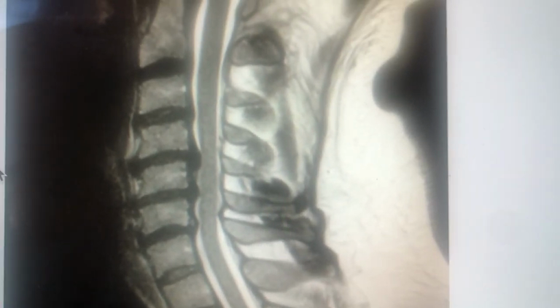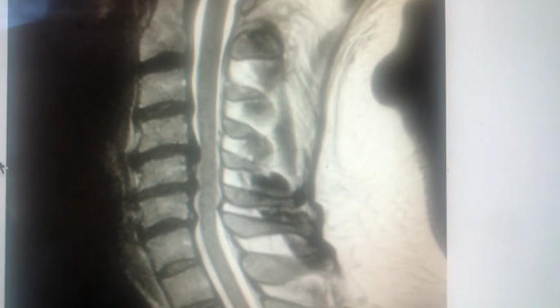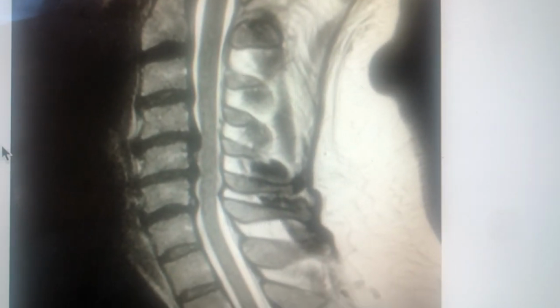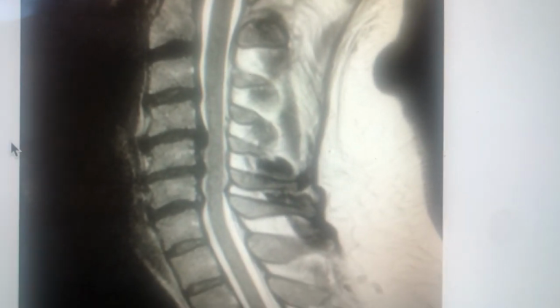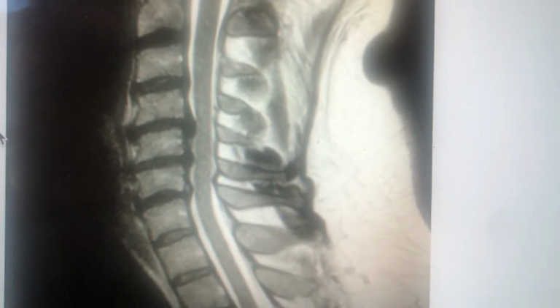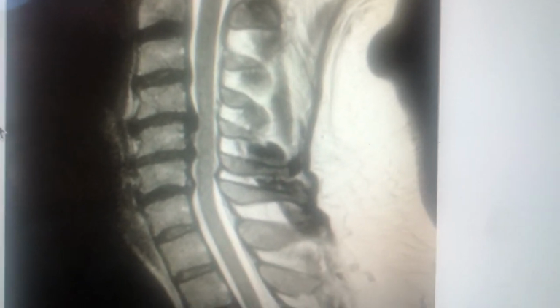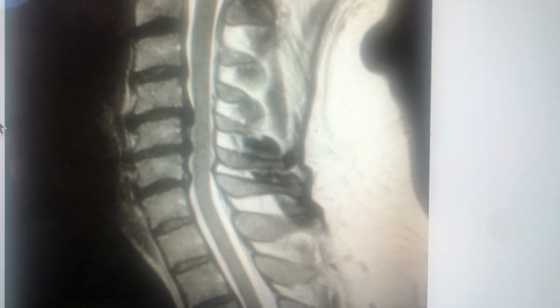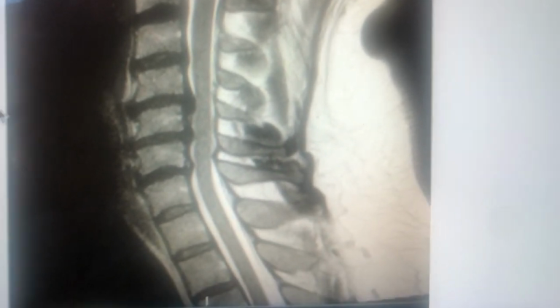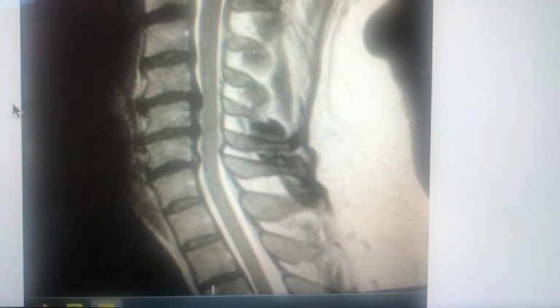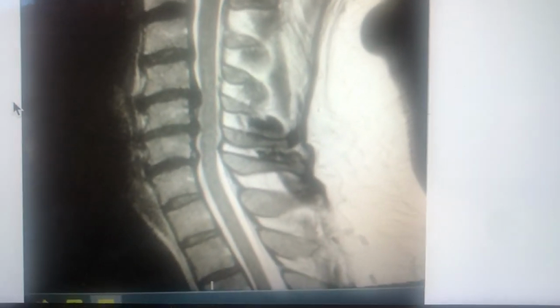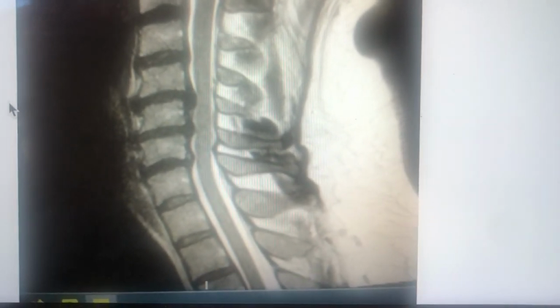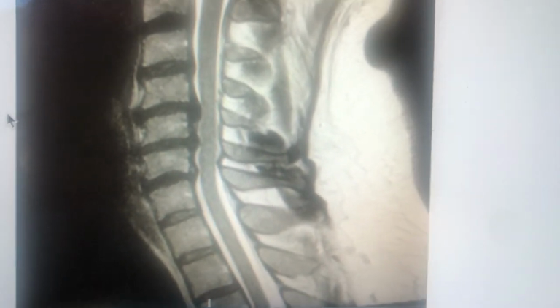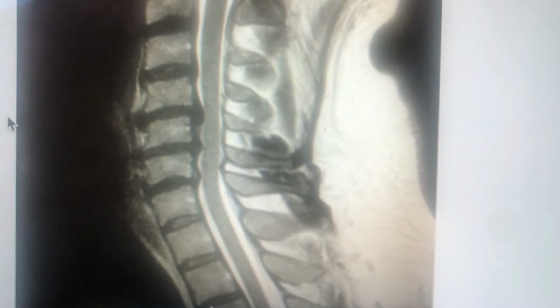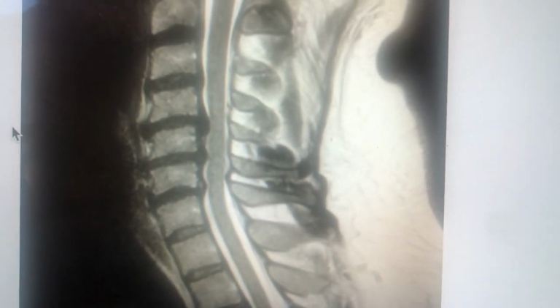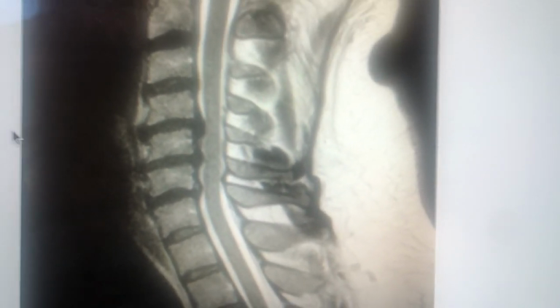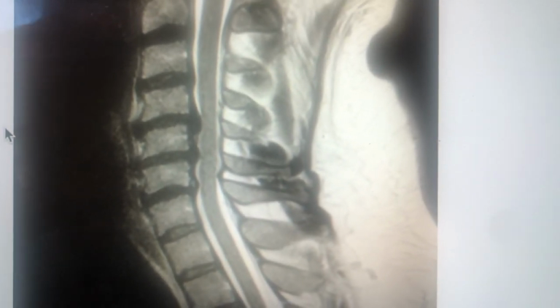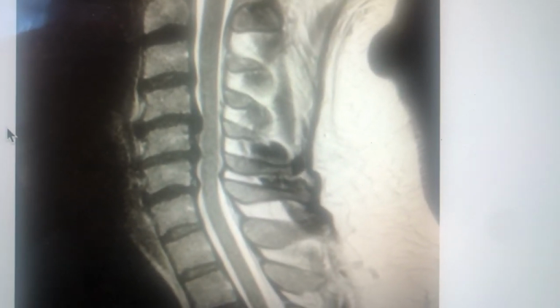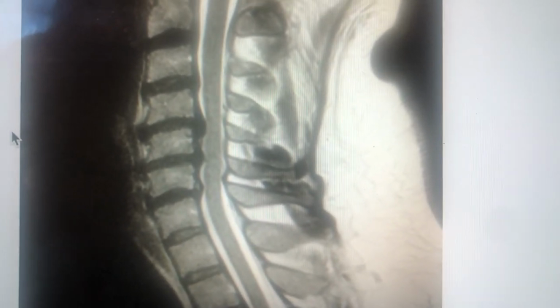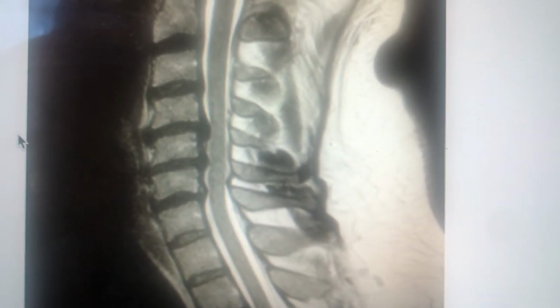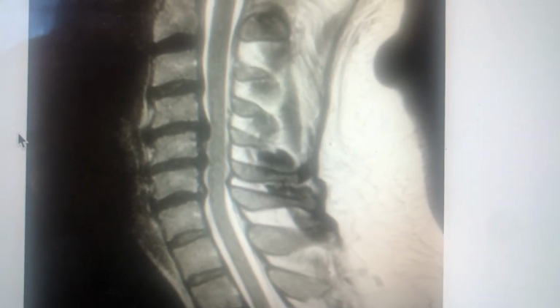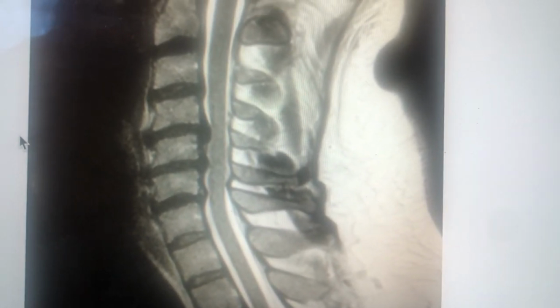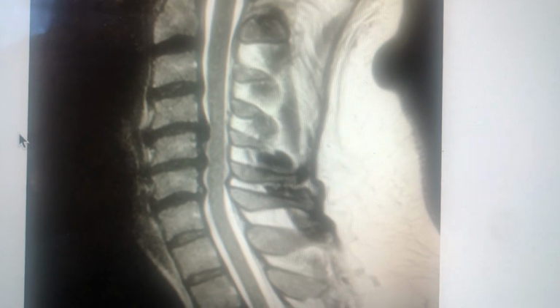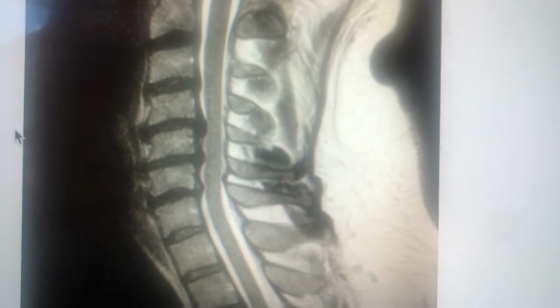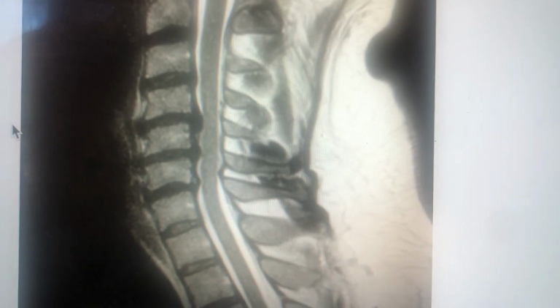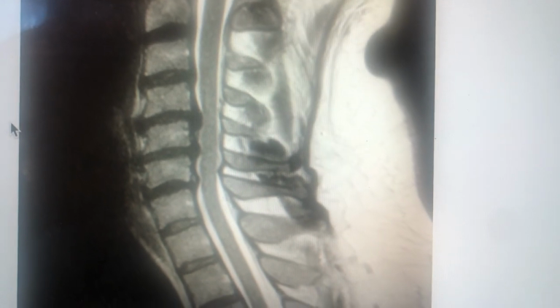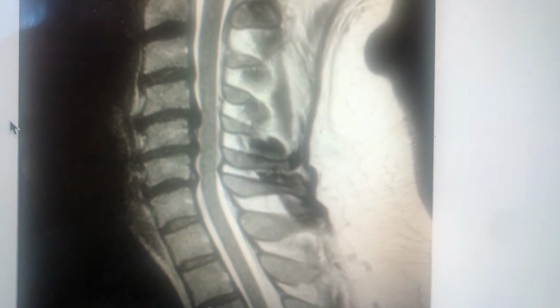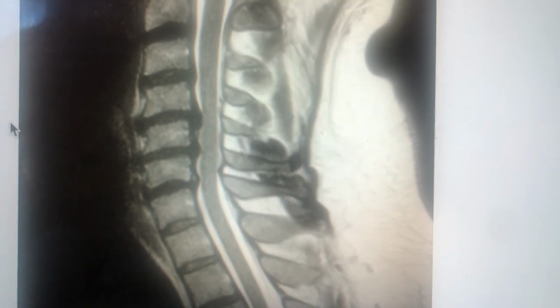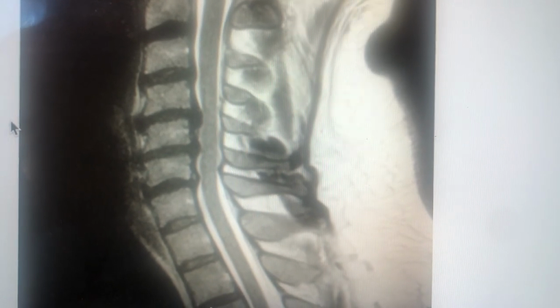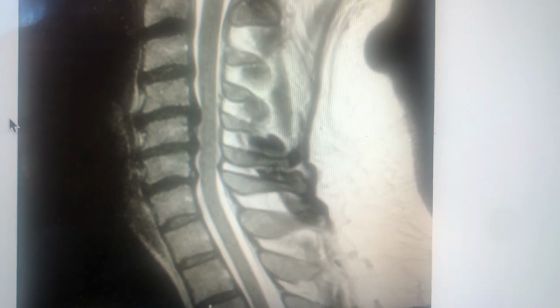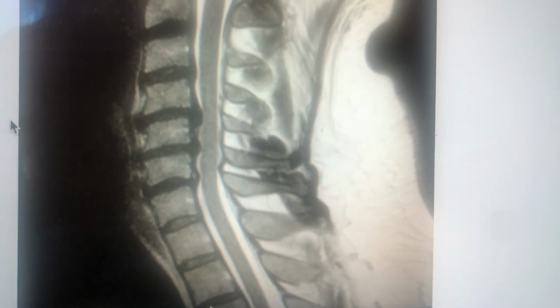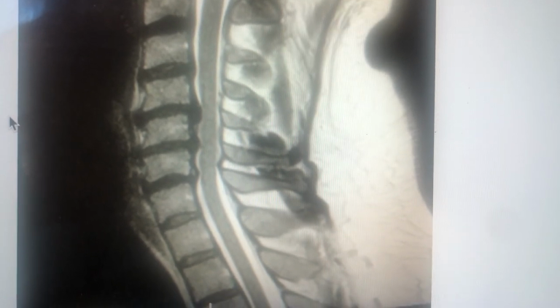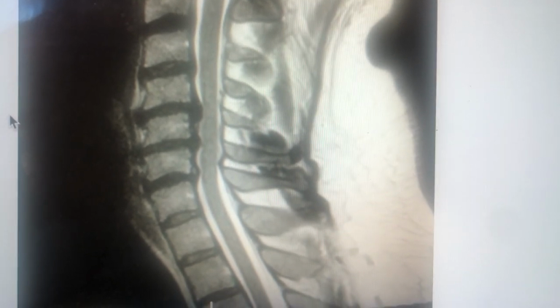Hello, it's Dr. Castanet again. I have a gentleman today I'm going to show you his MRI scan. His clinical picture is as follows.